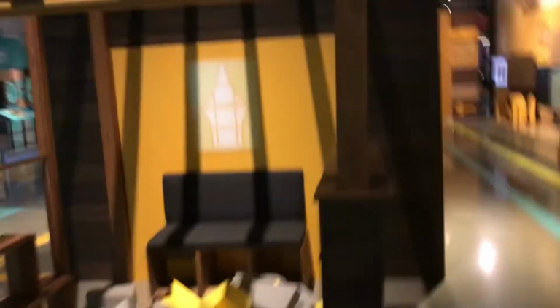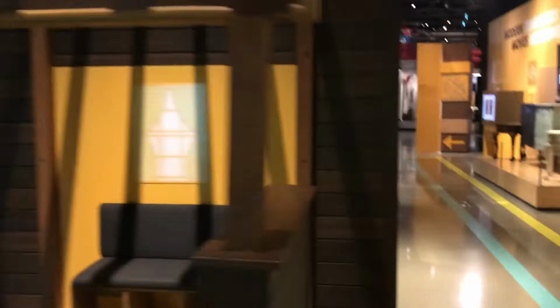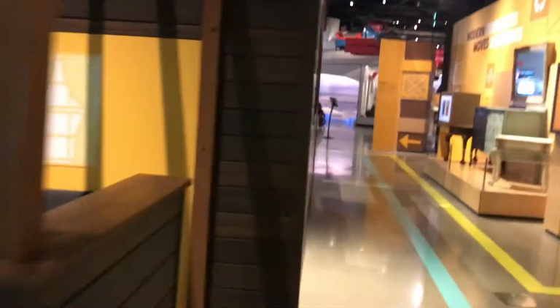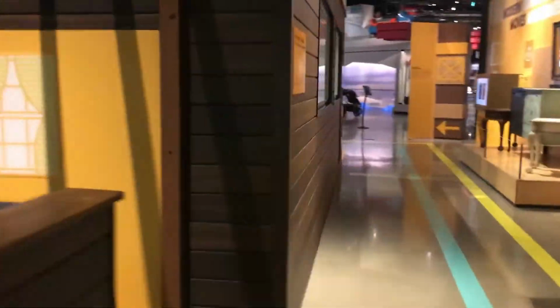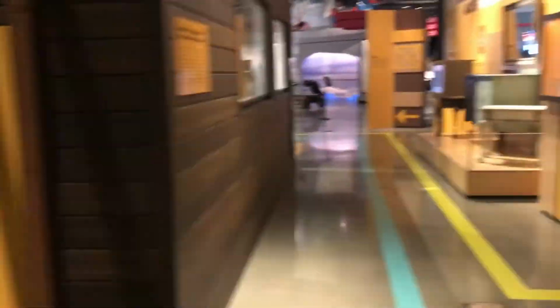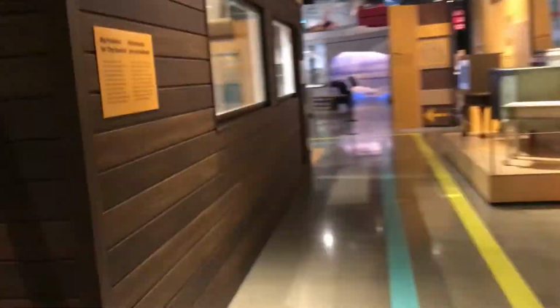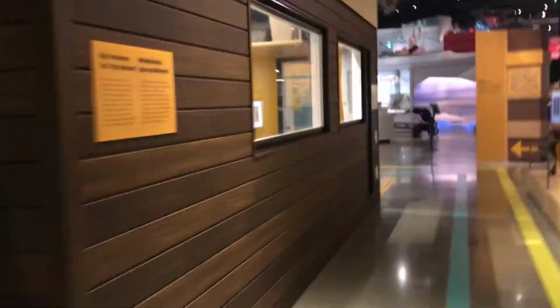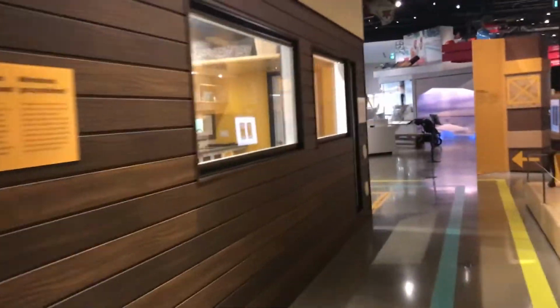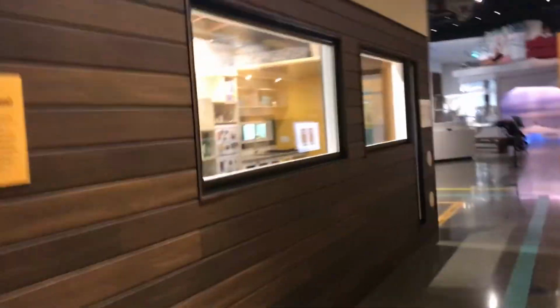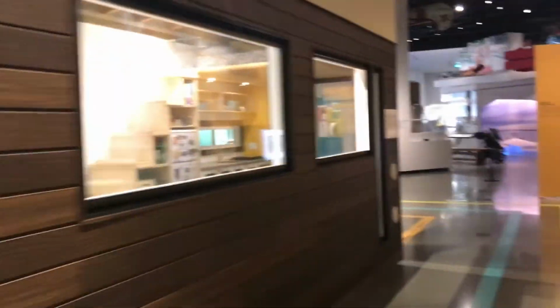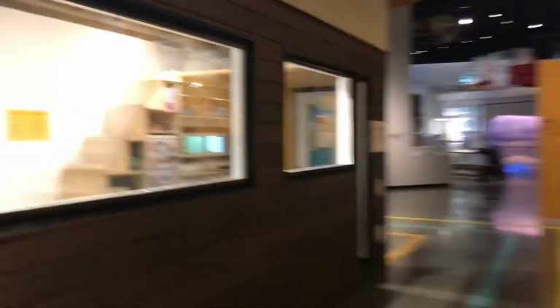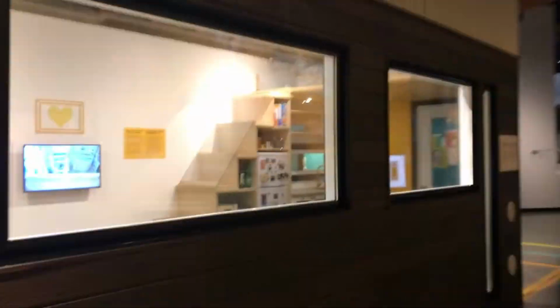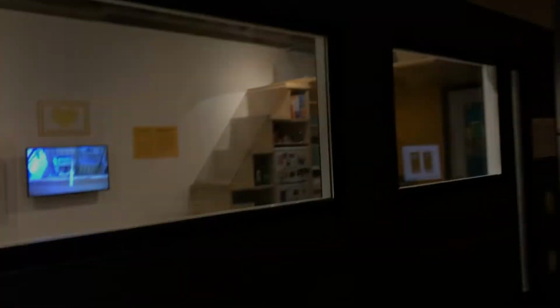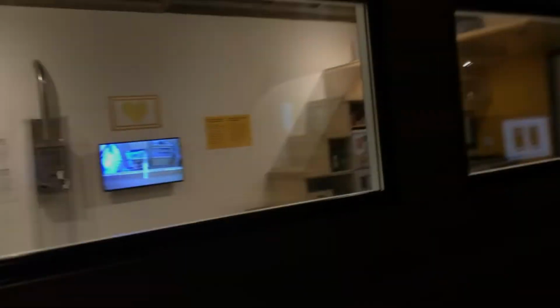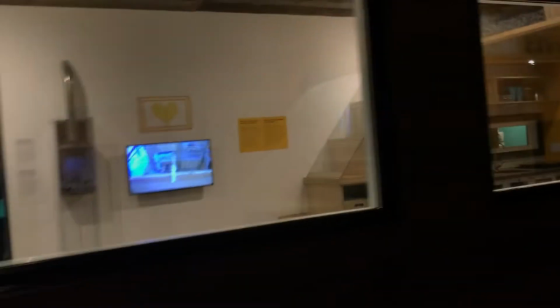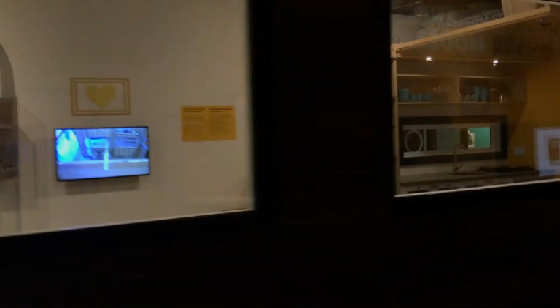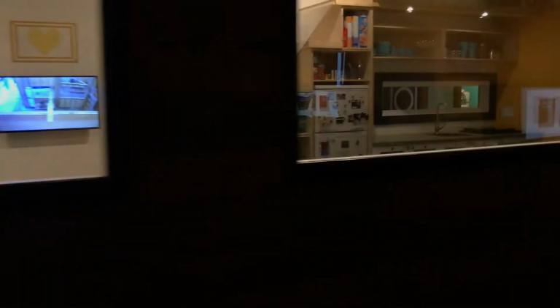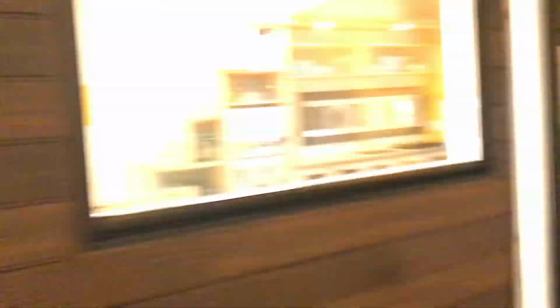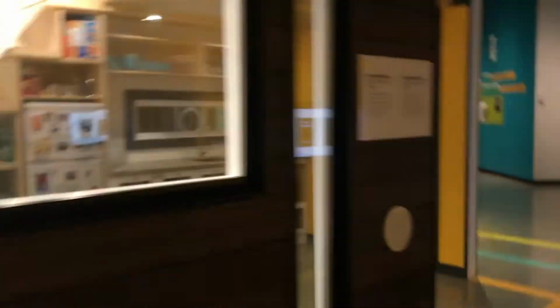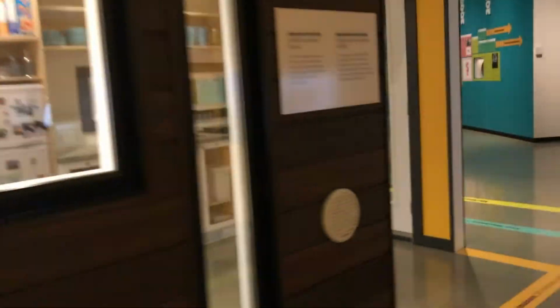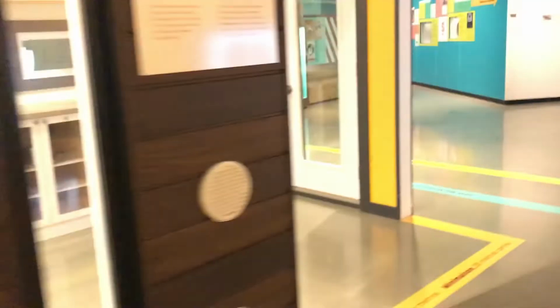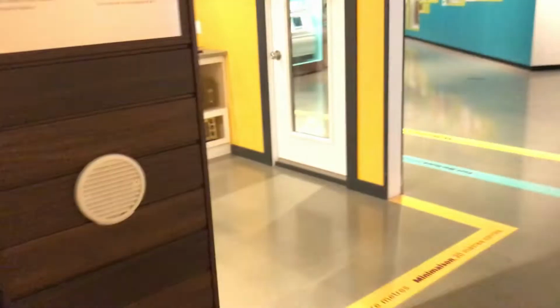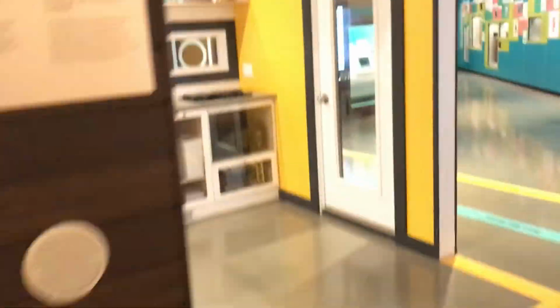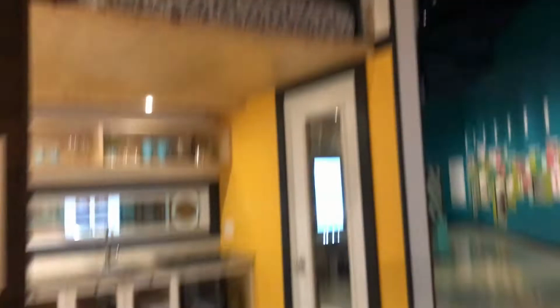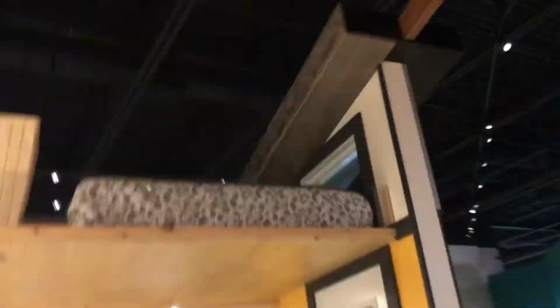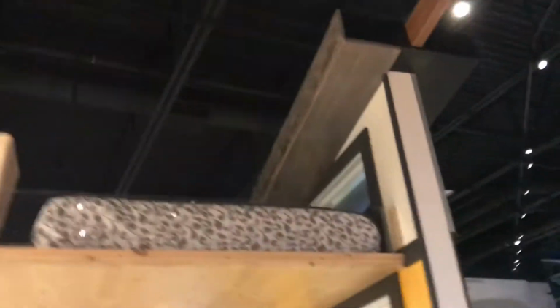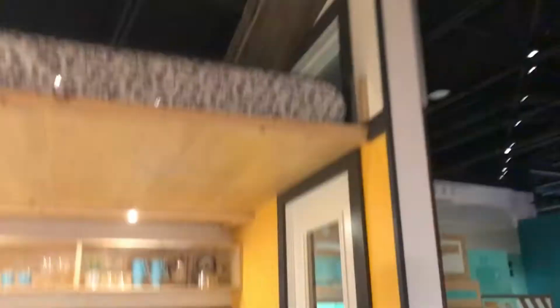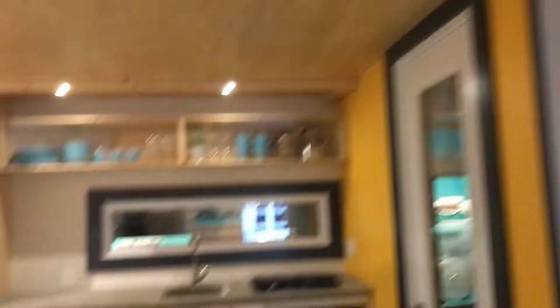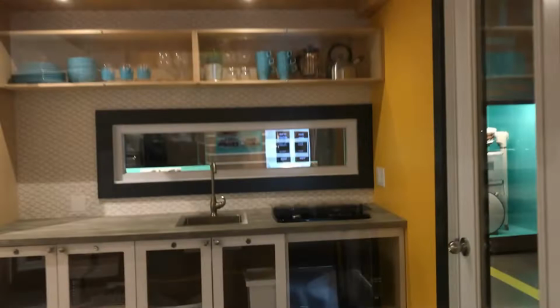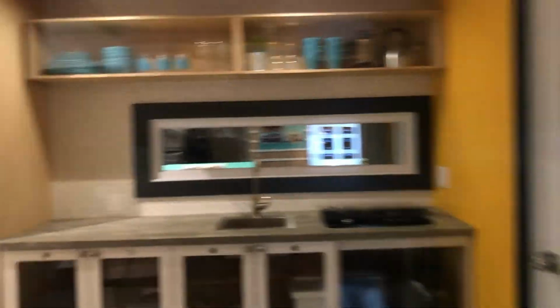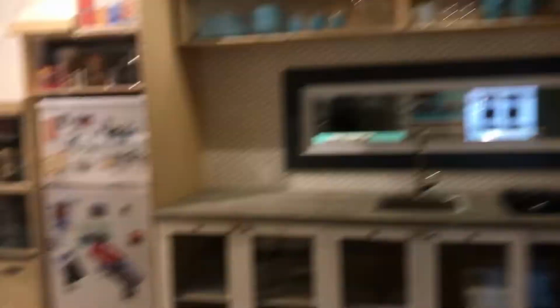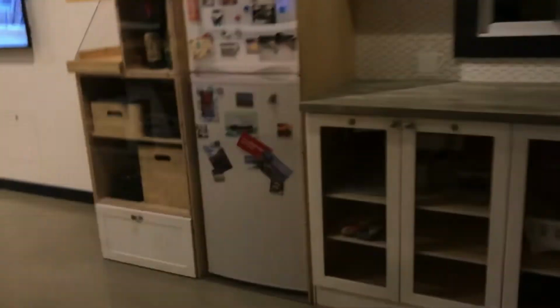We ended our tour with a look into their tiny house. This small but surprisingly spacious room makes me really want to live in a tiny house.